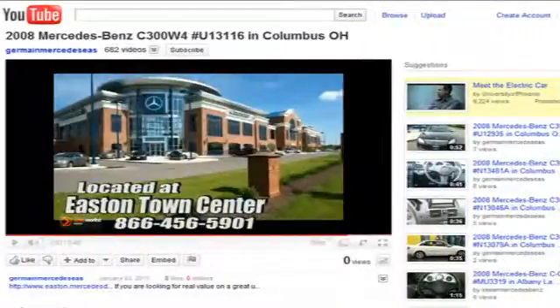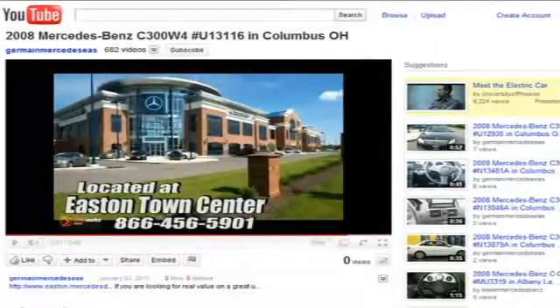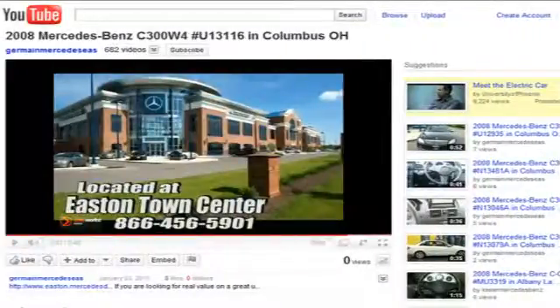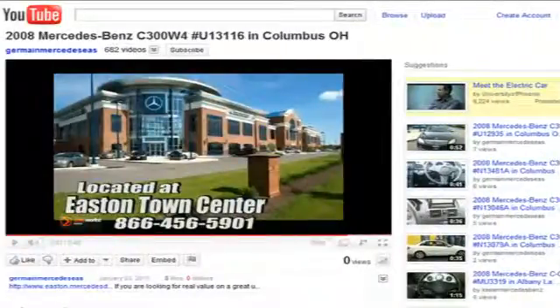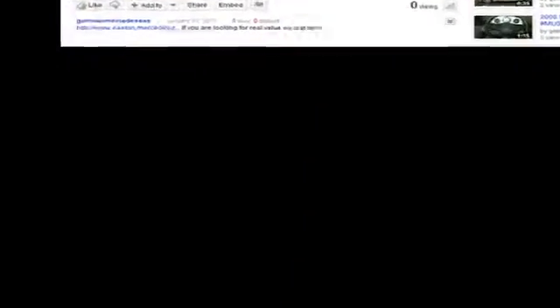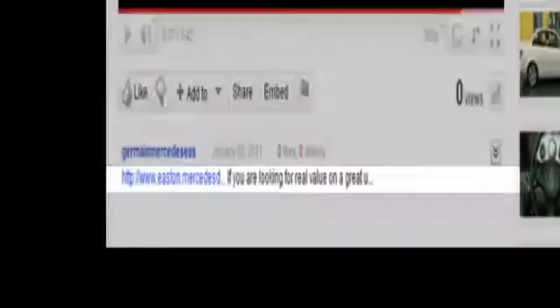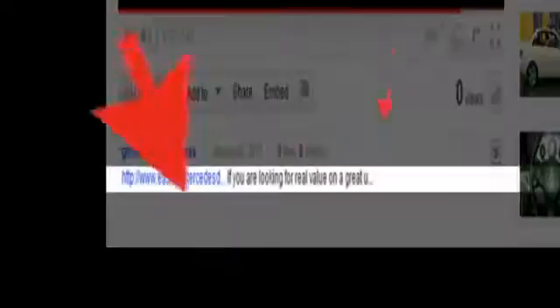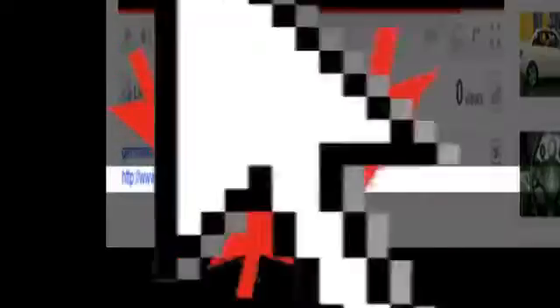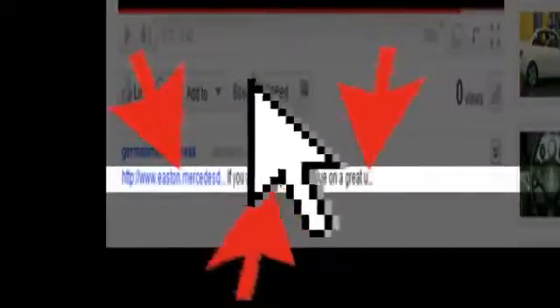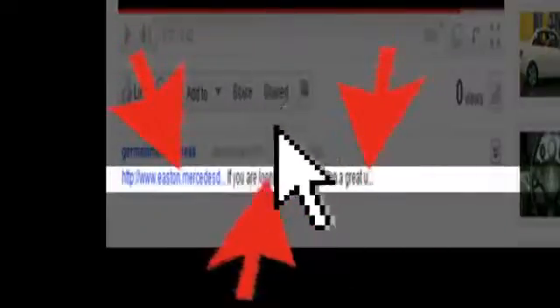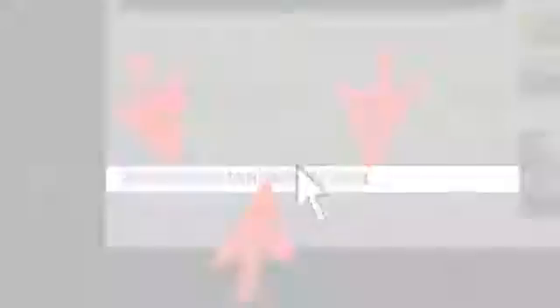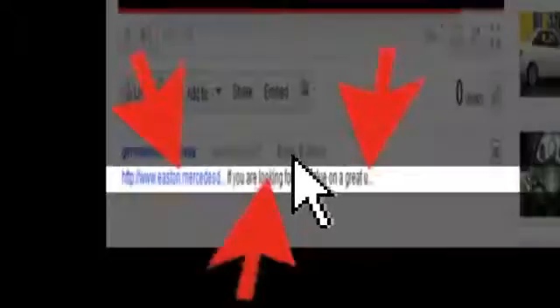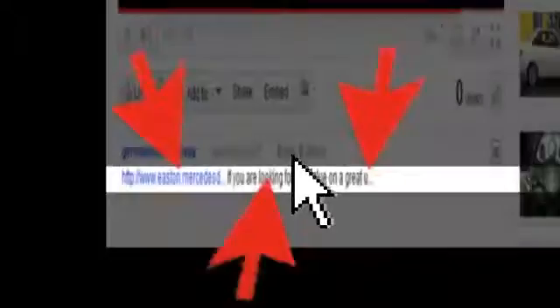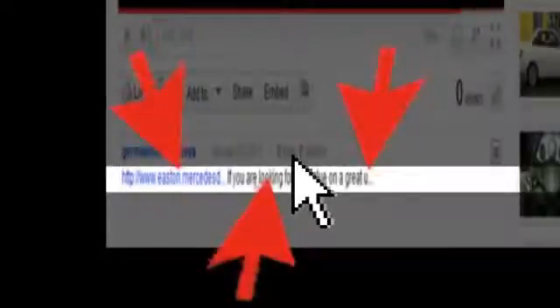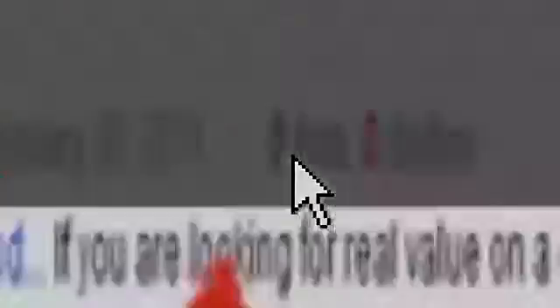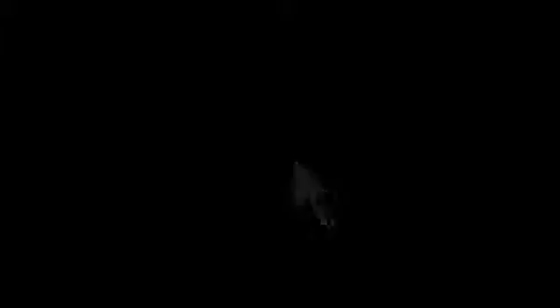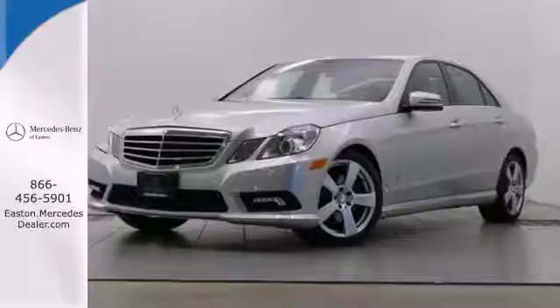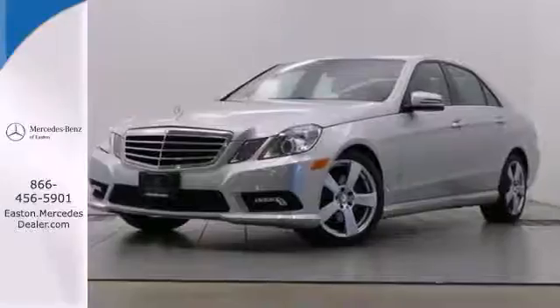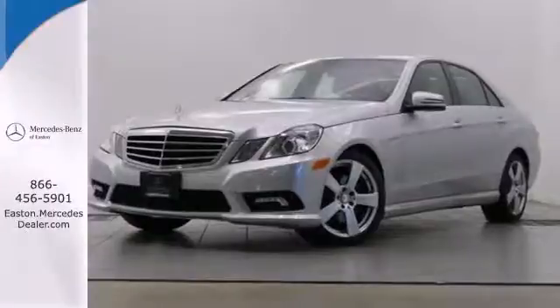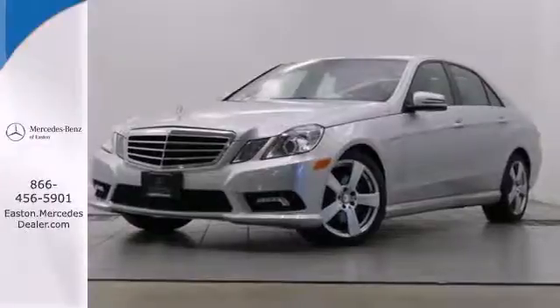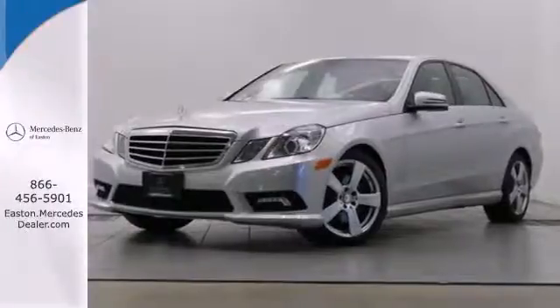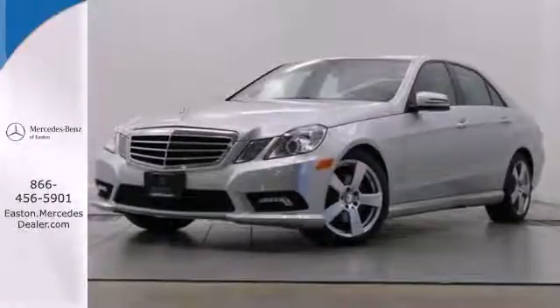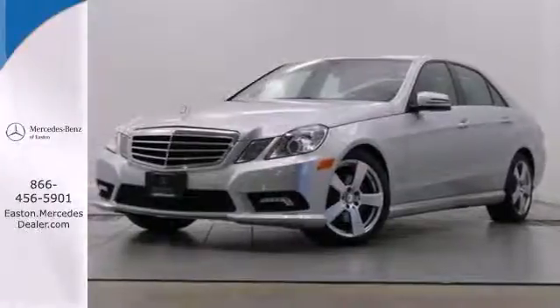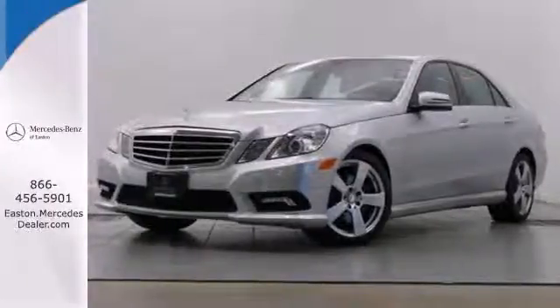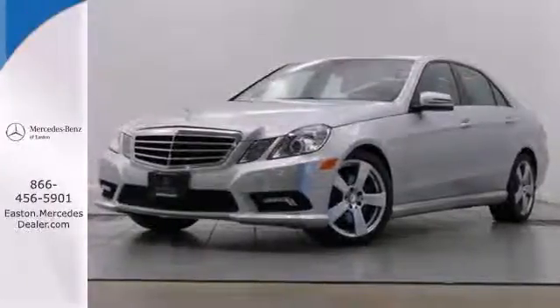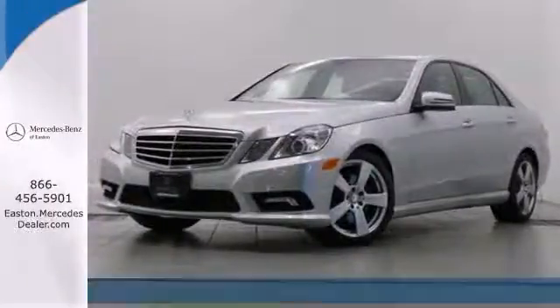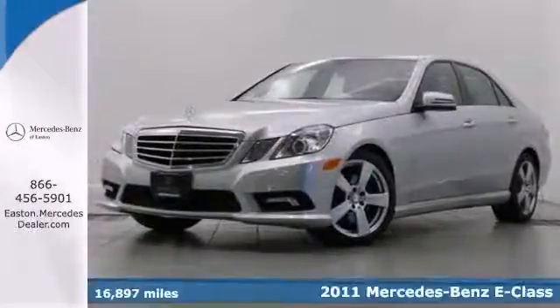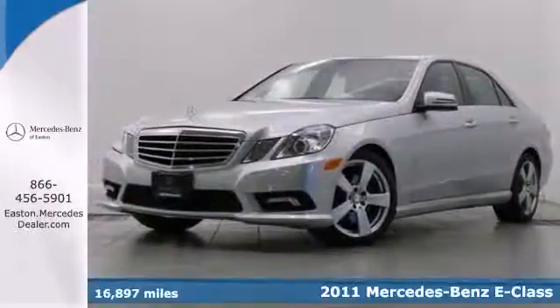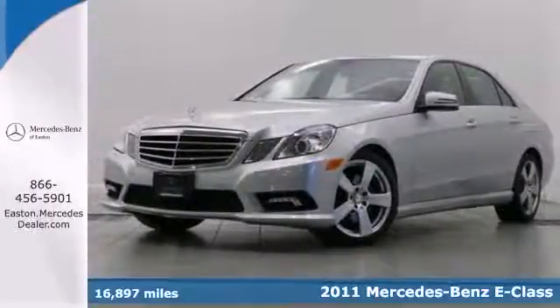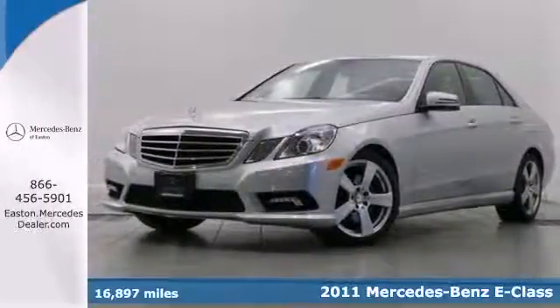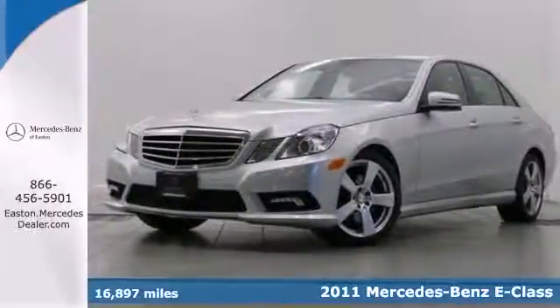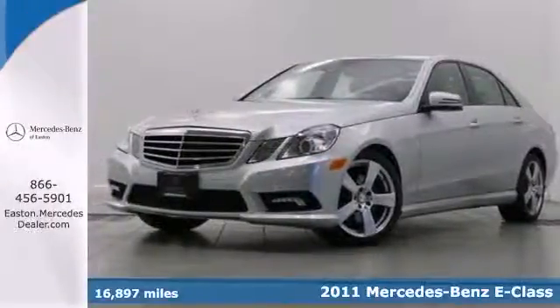Click the link below to schedule a test drive. It's a 2011 Mercedes-Benz E-Class.